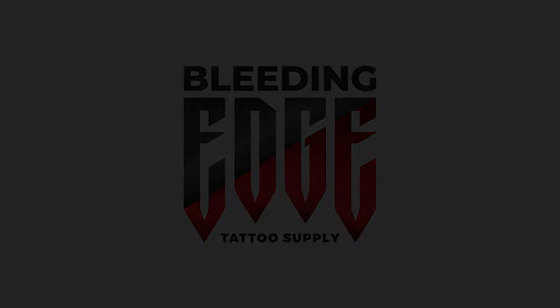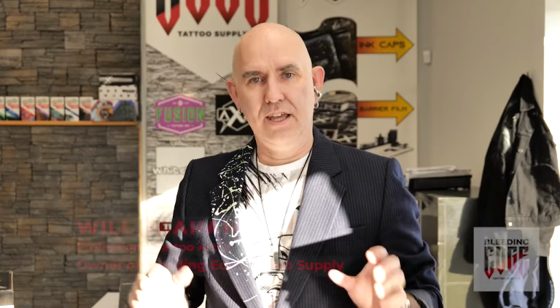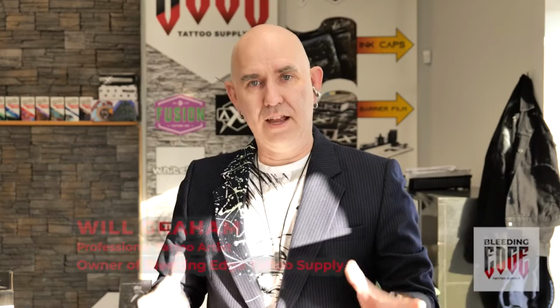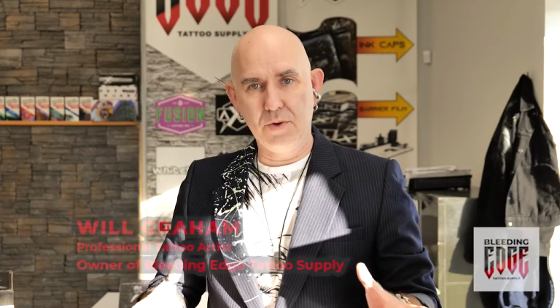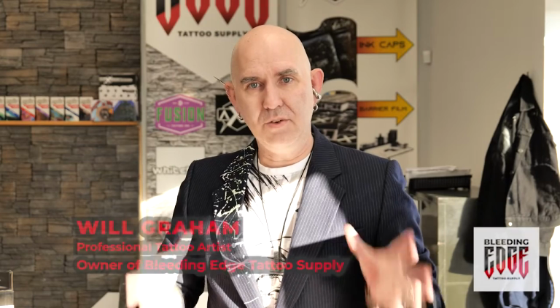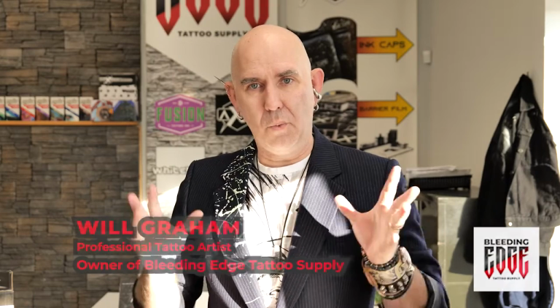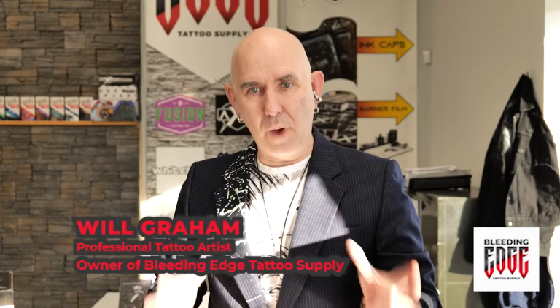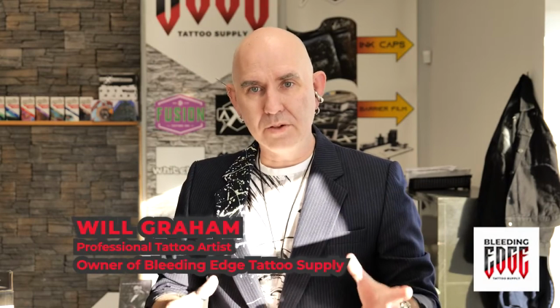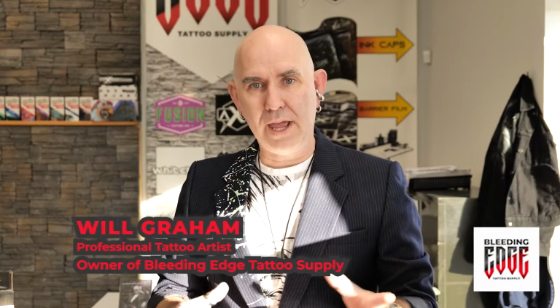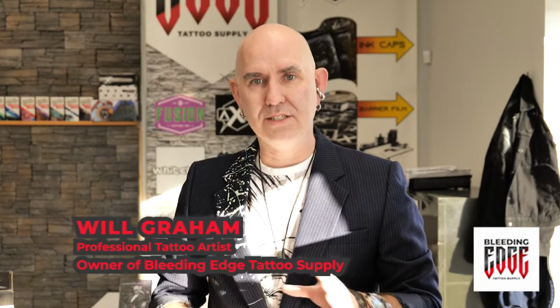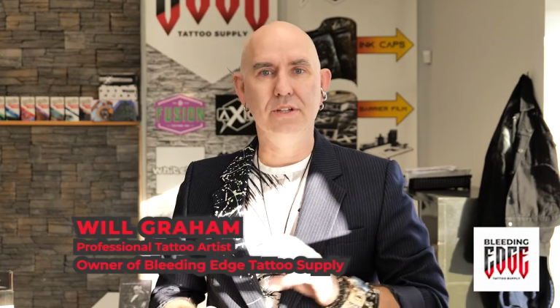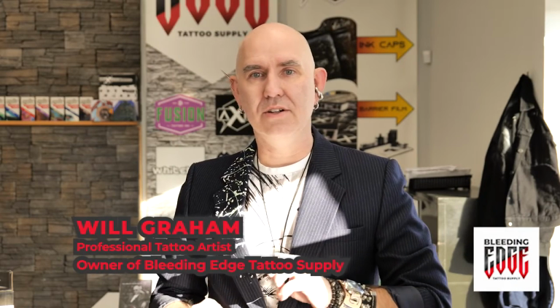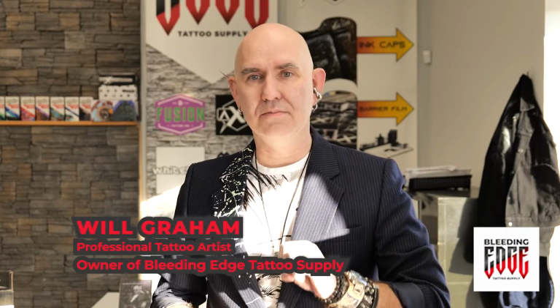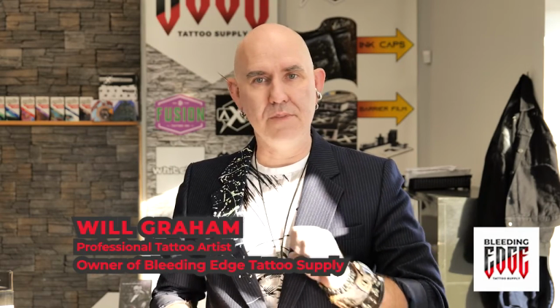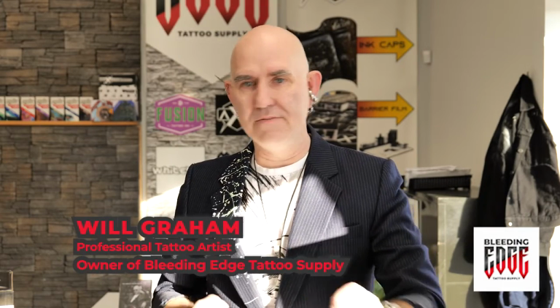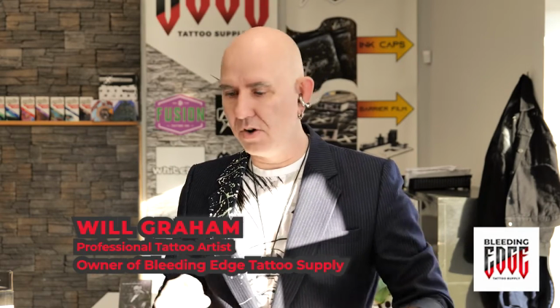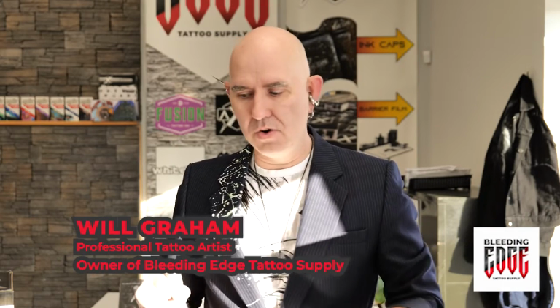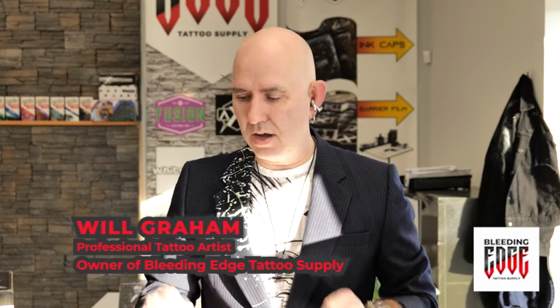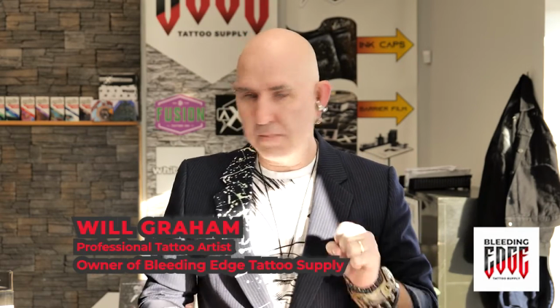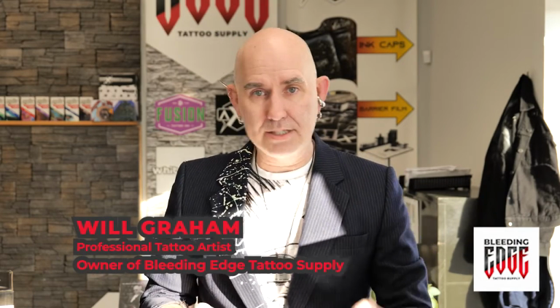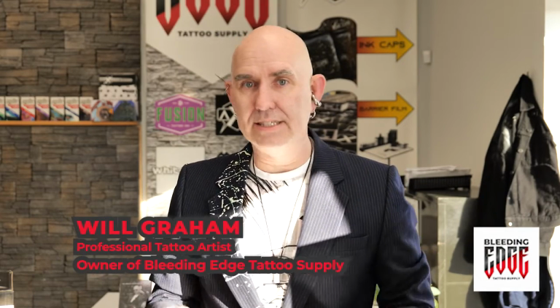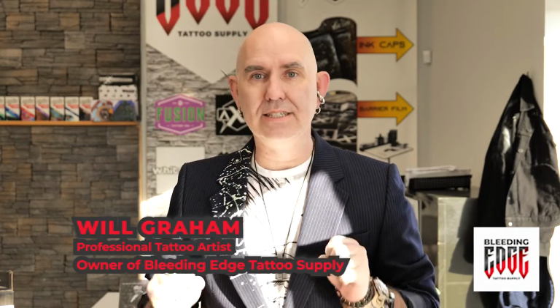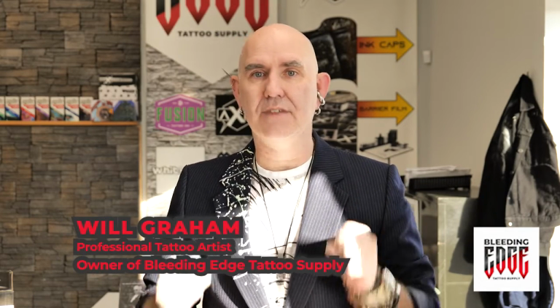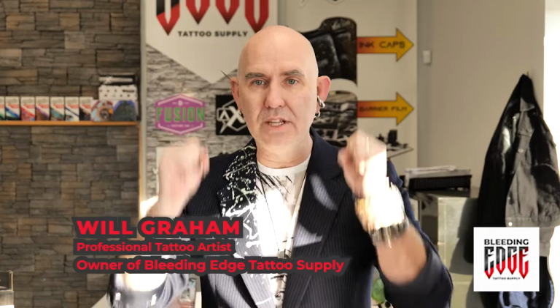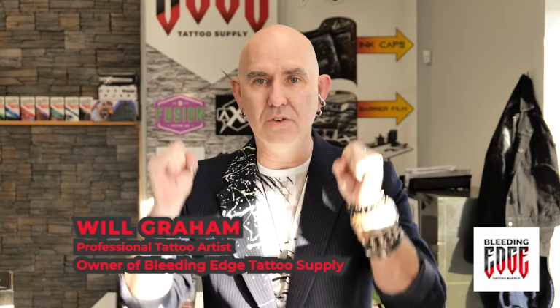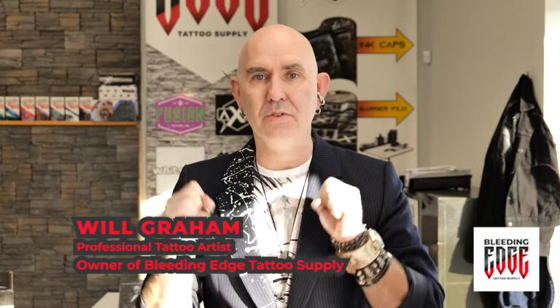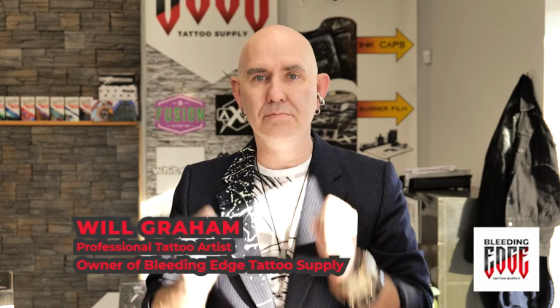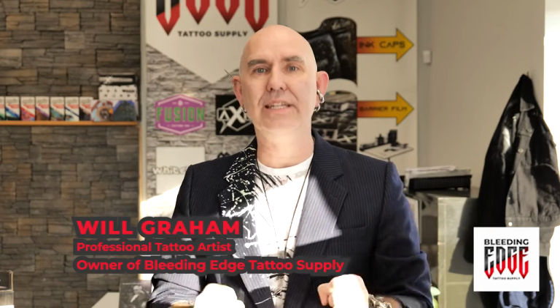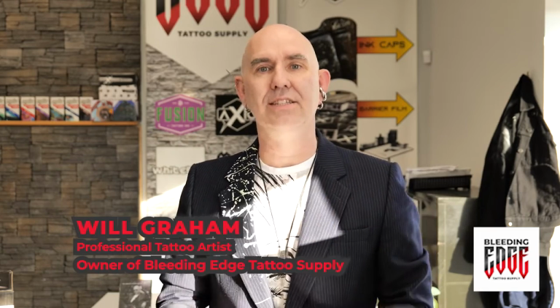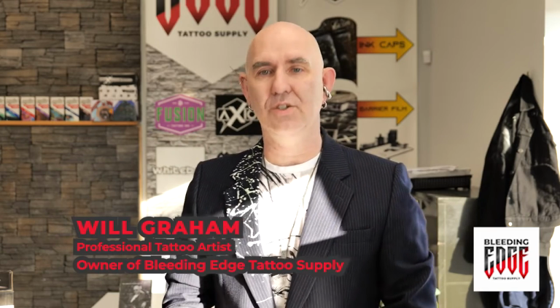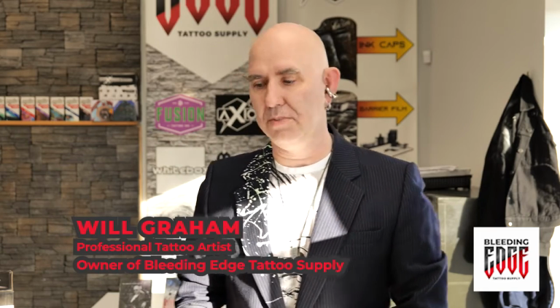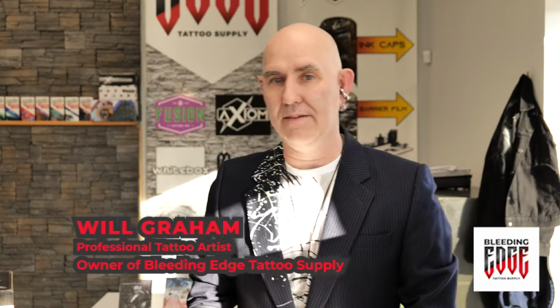Hey everyone, welcome back to another info unboxing tech video from Bleeding Edge Tattoo Supply.